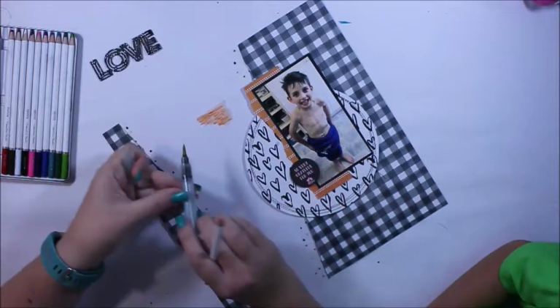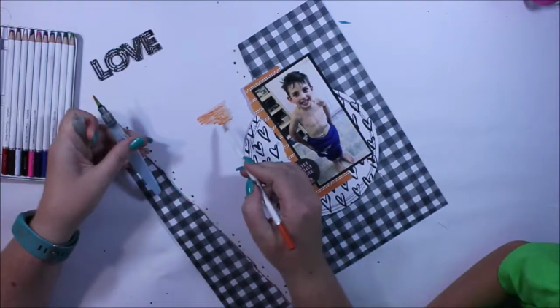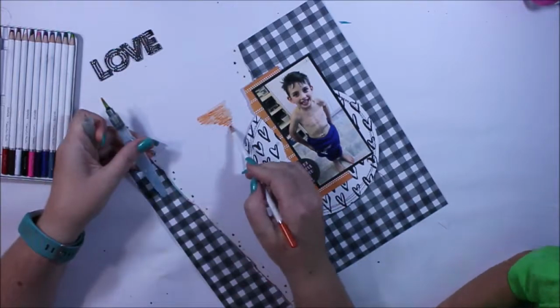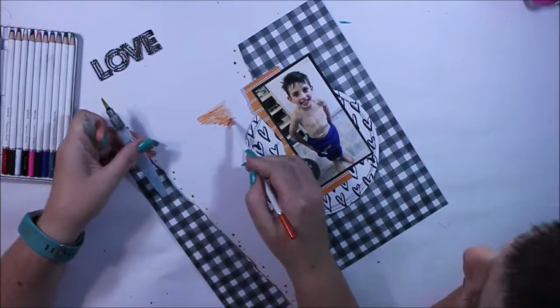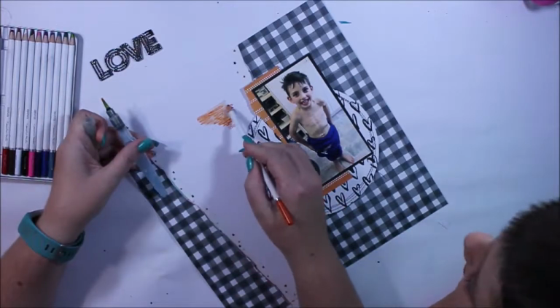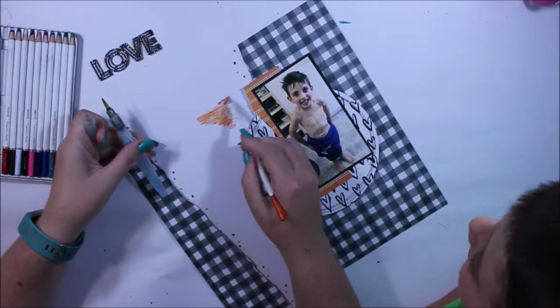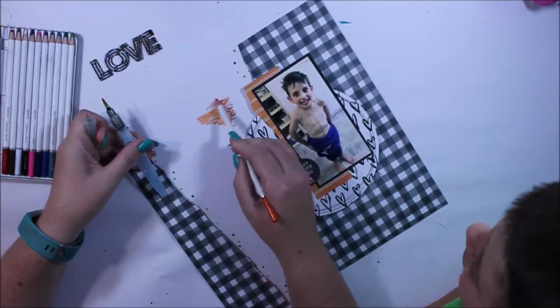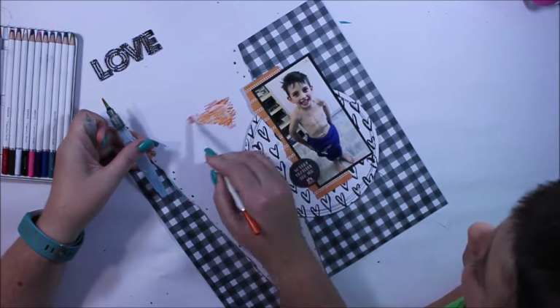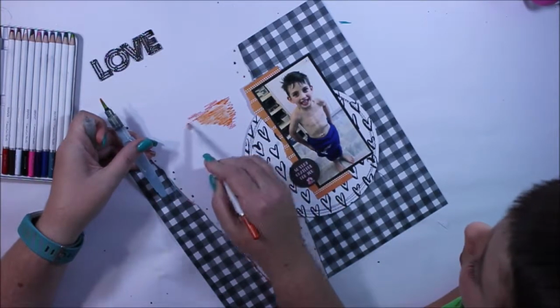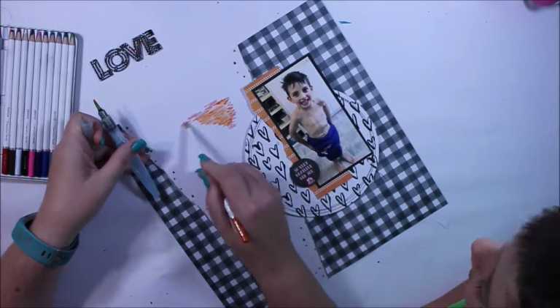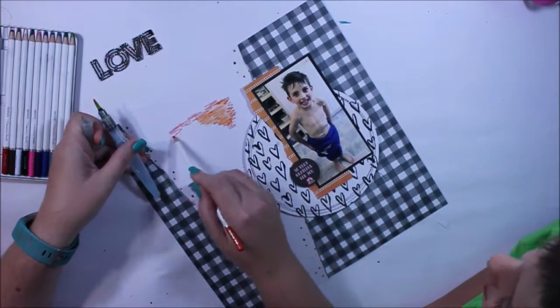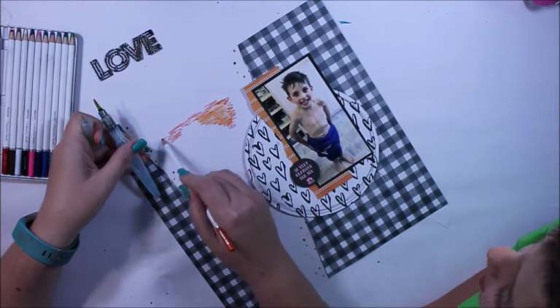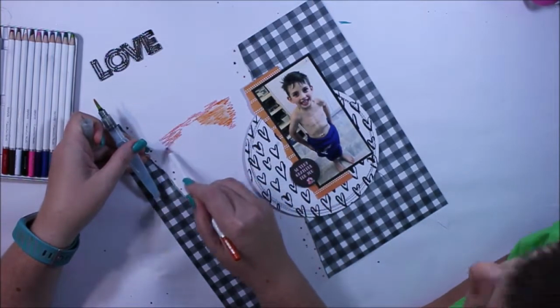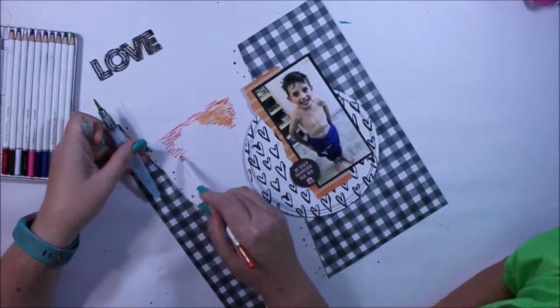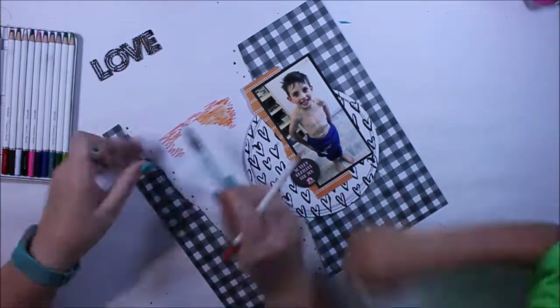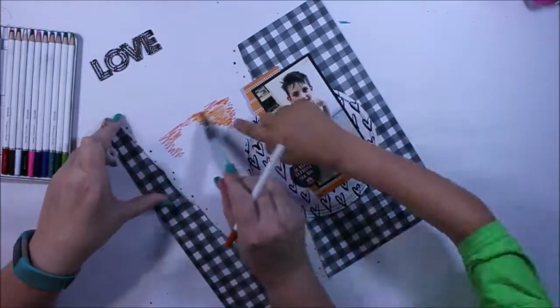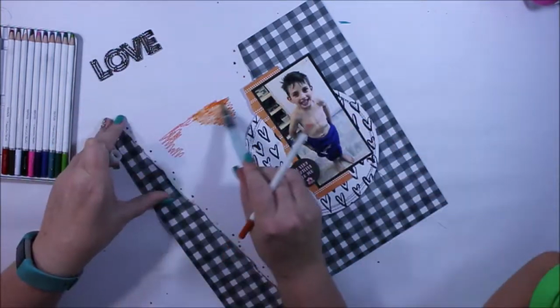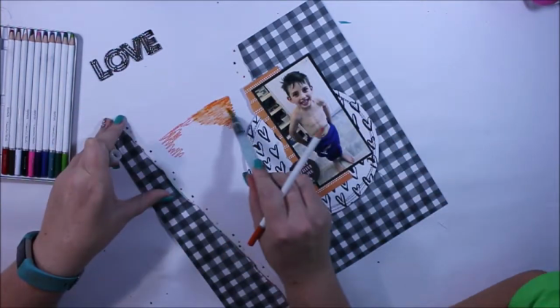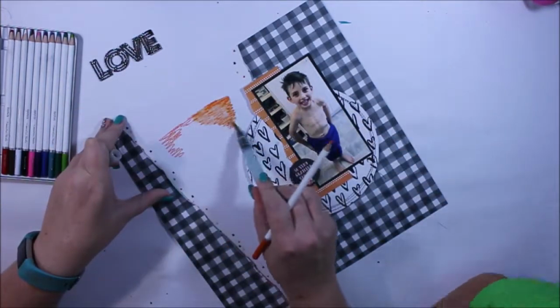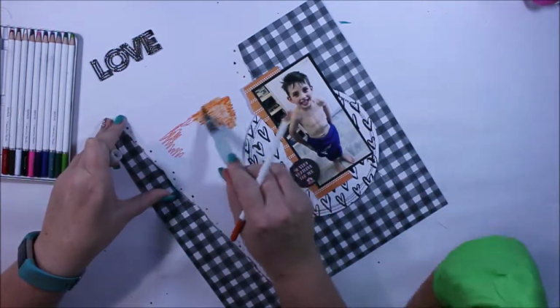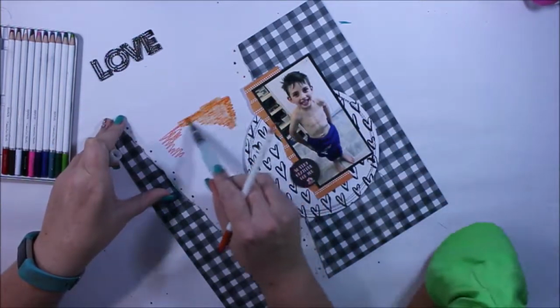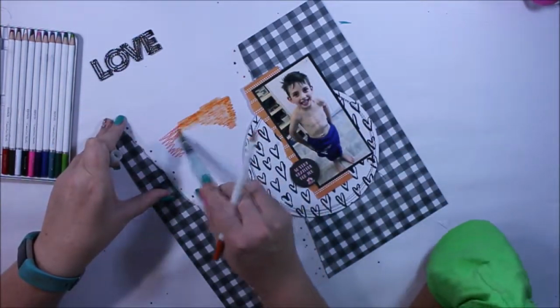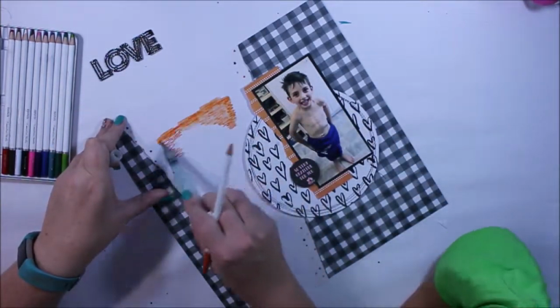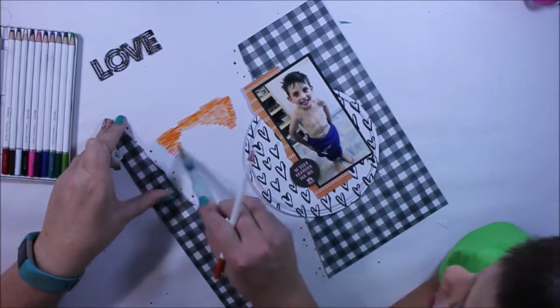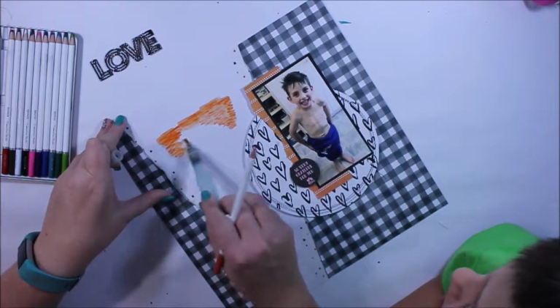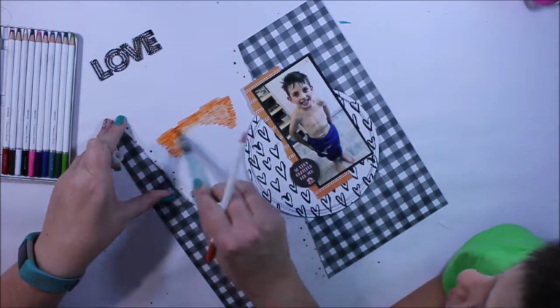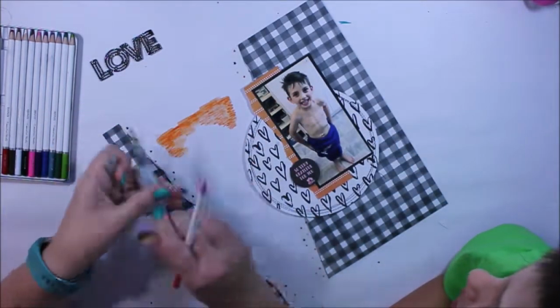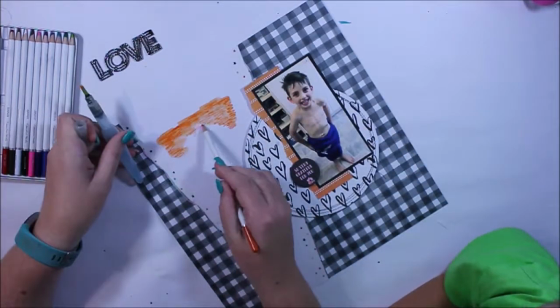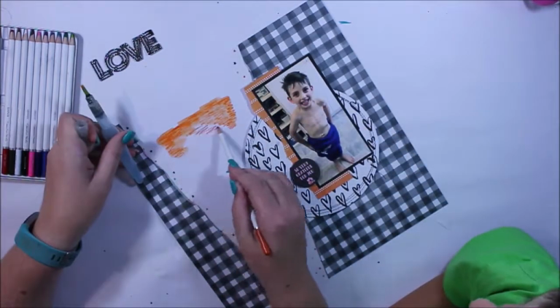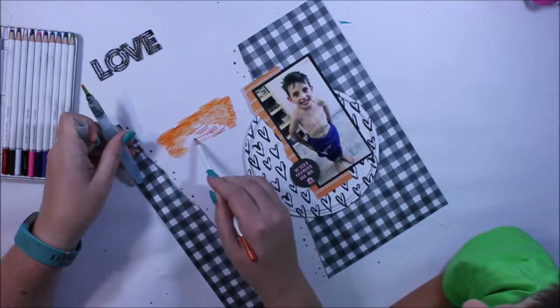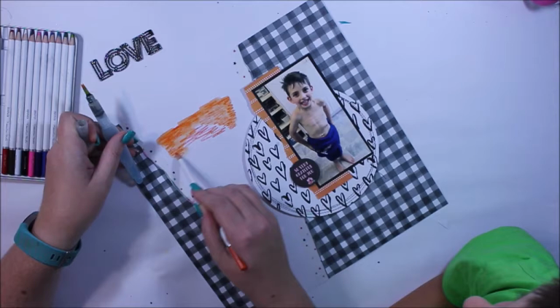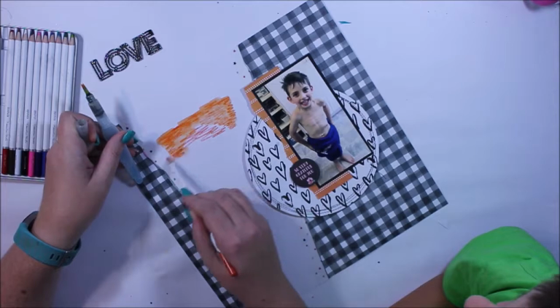And you can see my little helper there — he's pointing to the photo of himself, giving me a bit of a hand and asking what I'm doing.